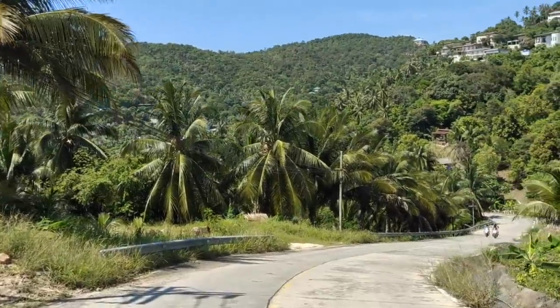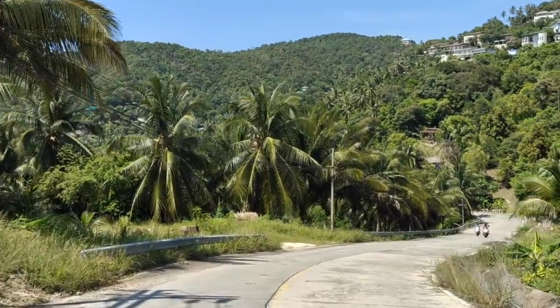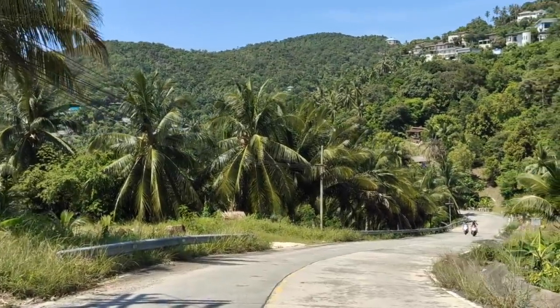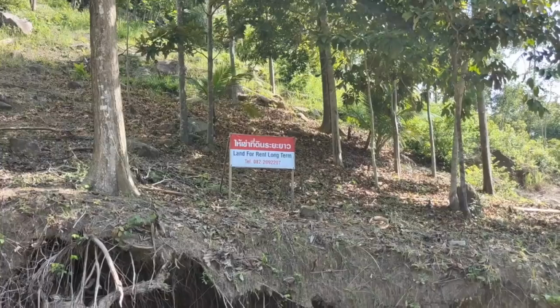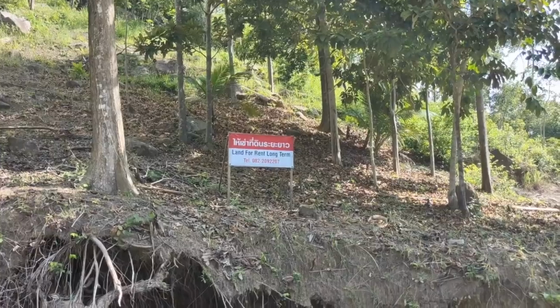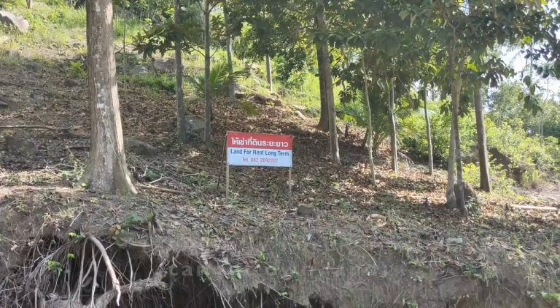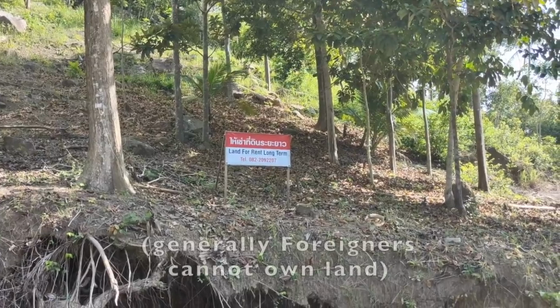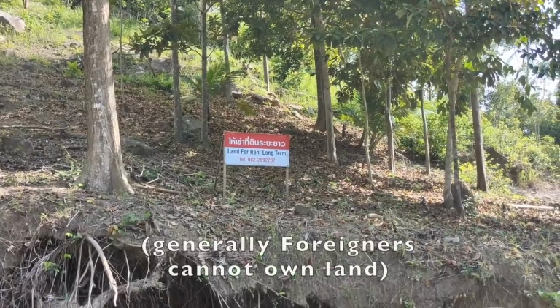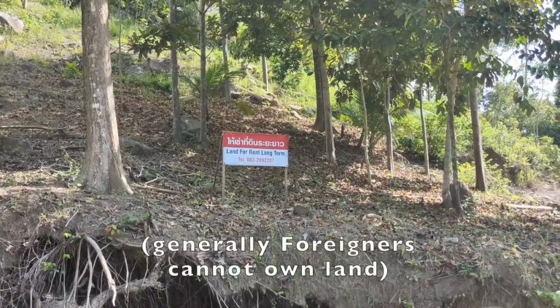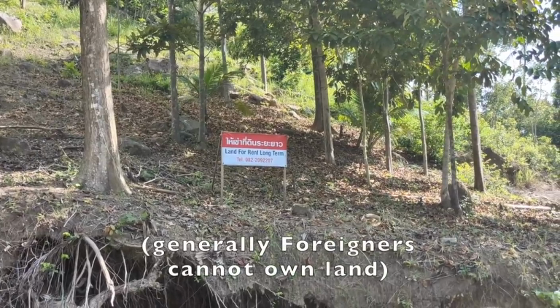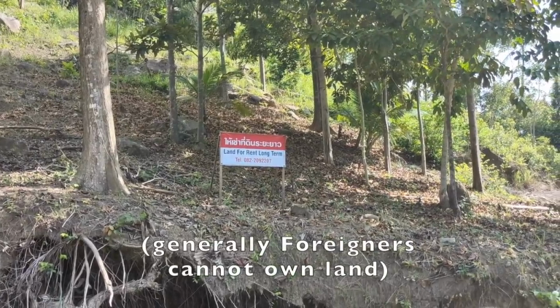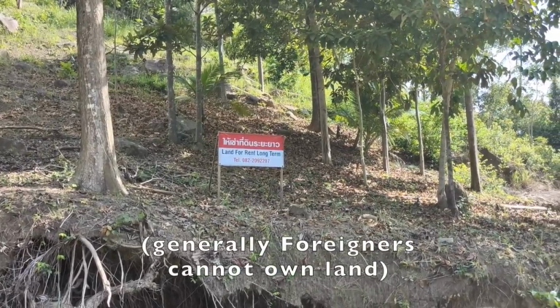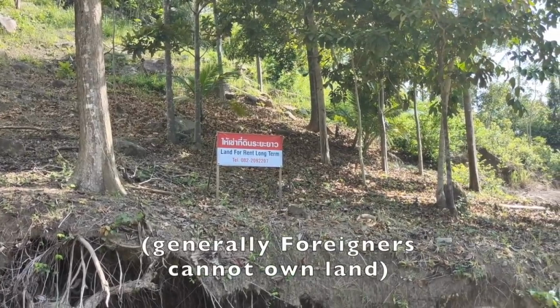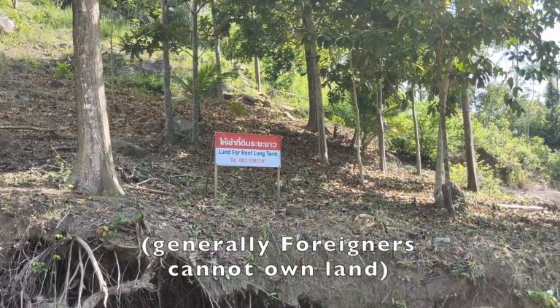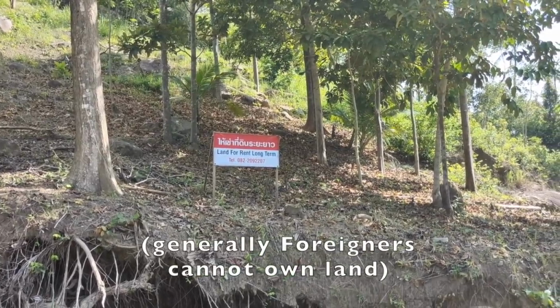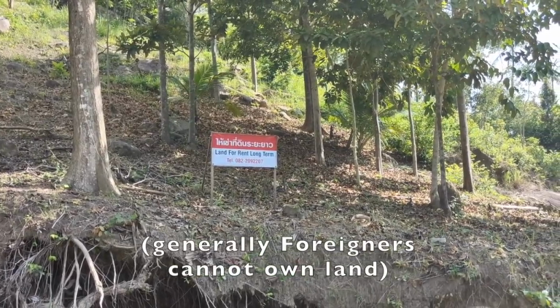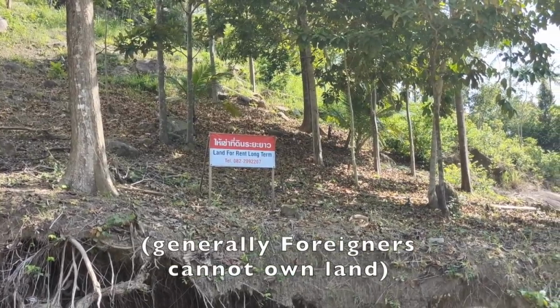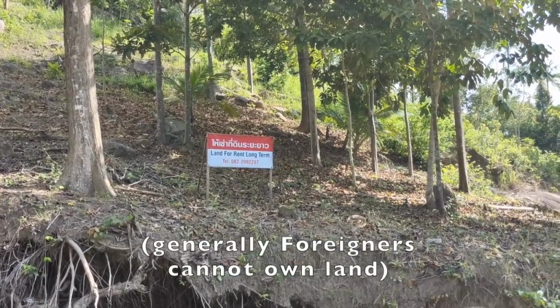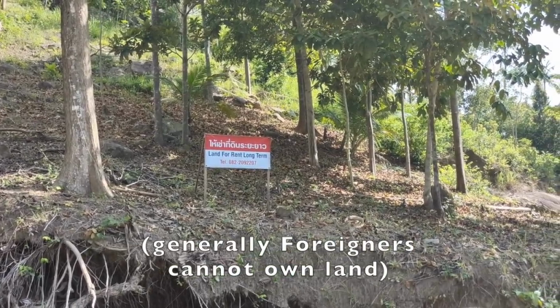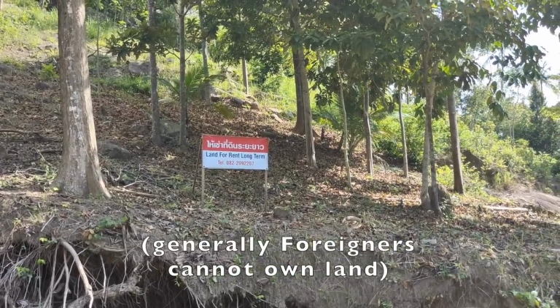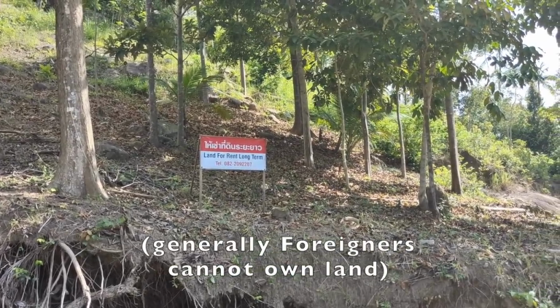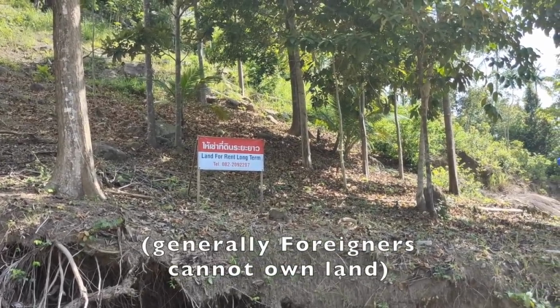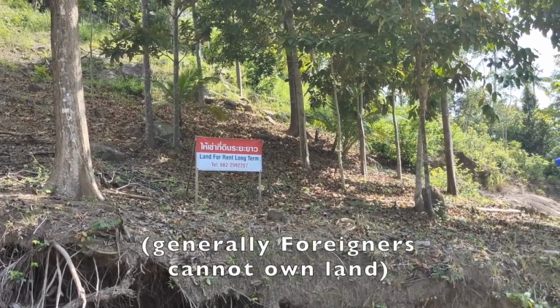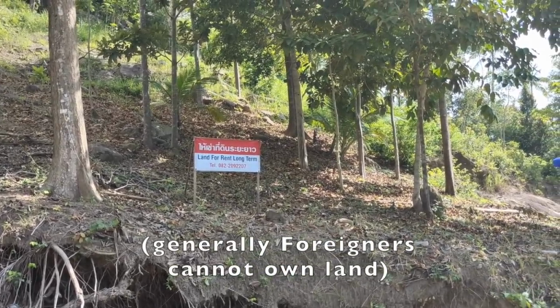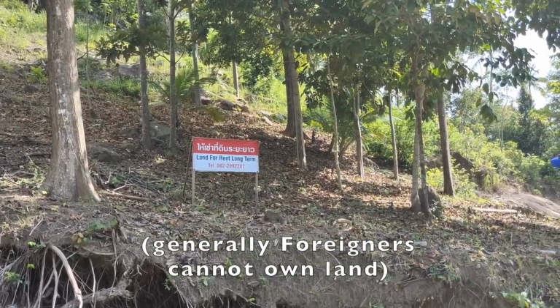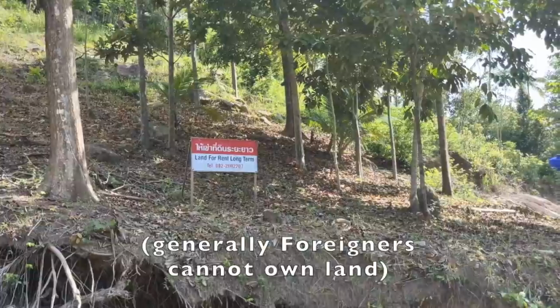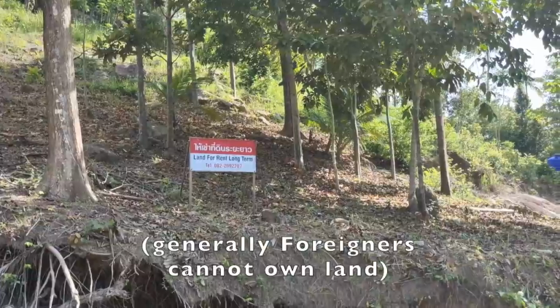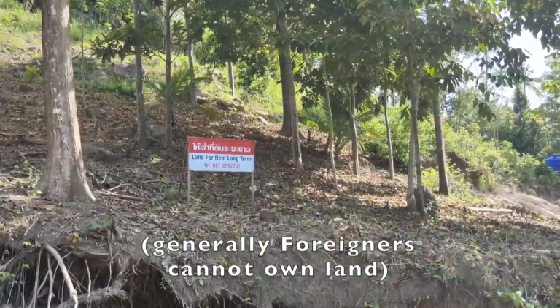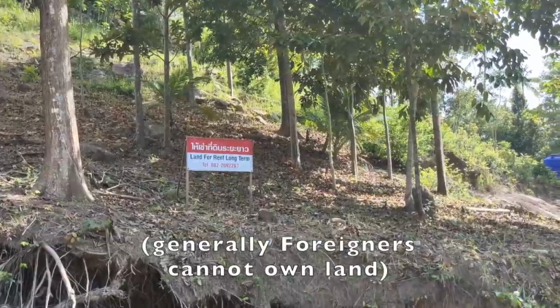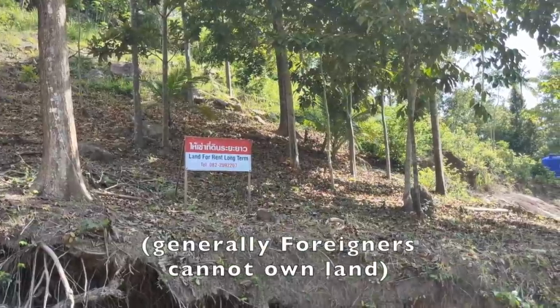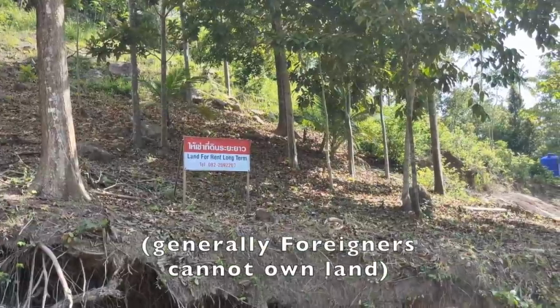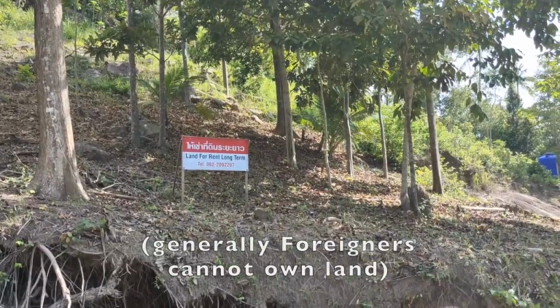This is an honest land advertisement: land for rent, long term. Some would say that's accurate.